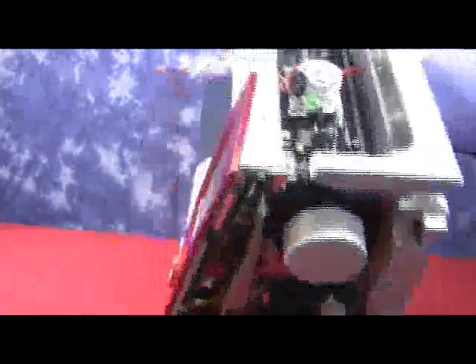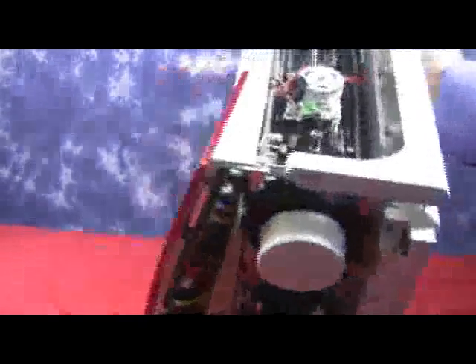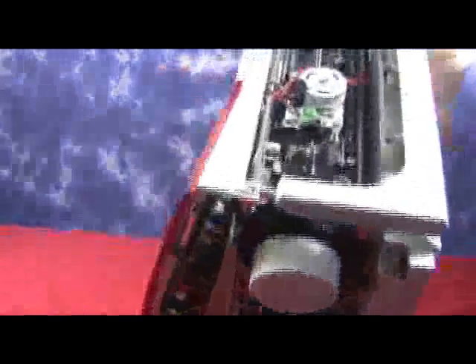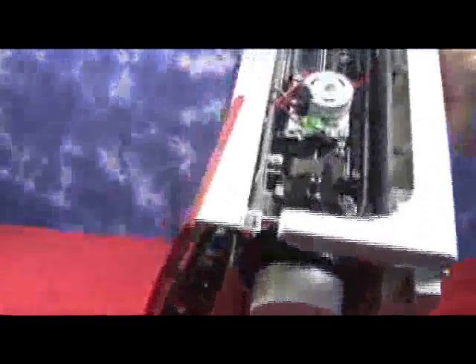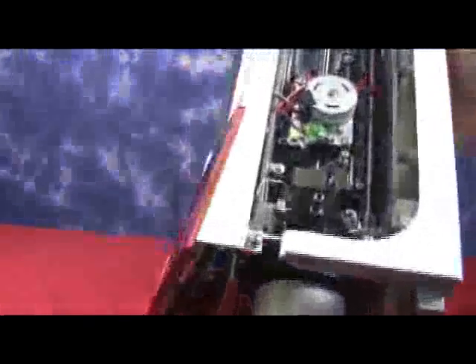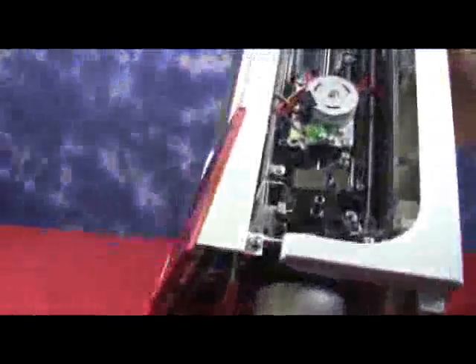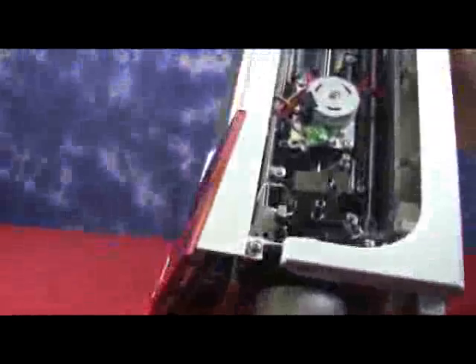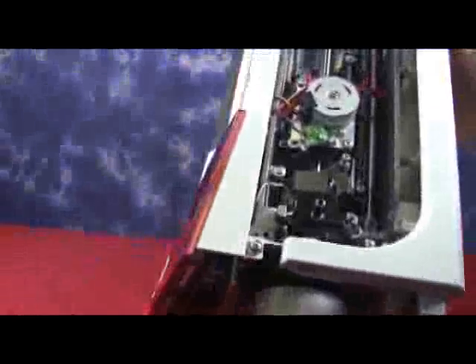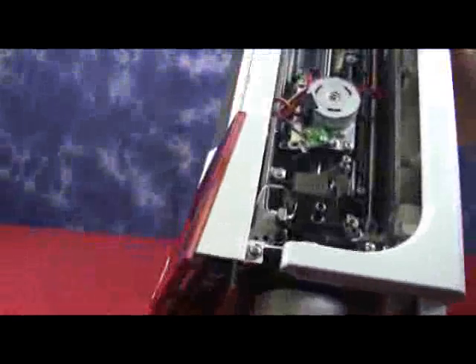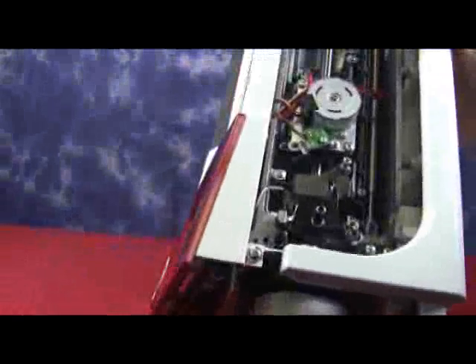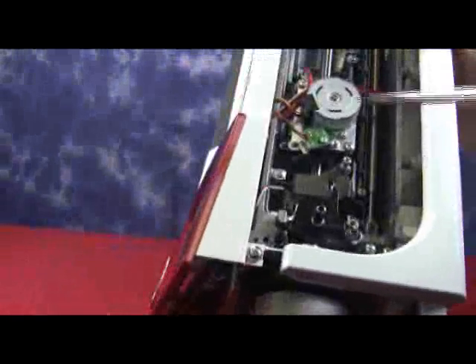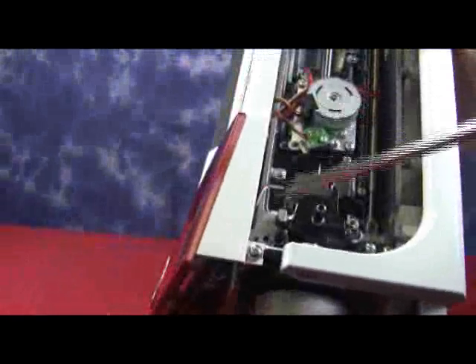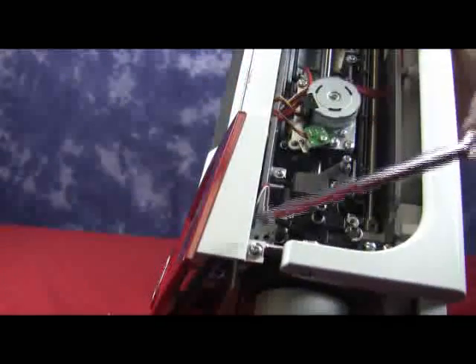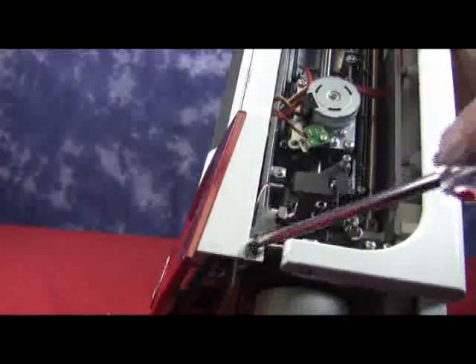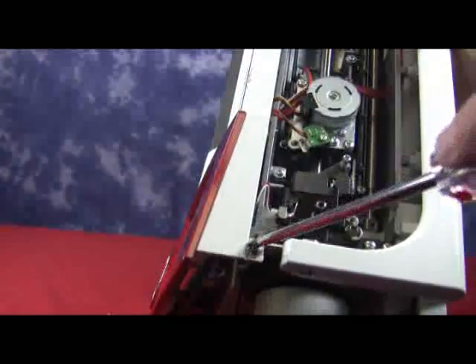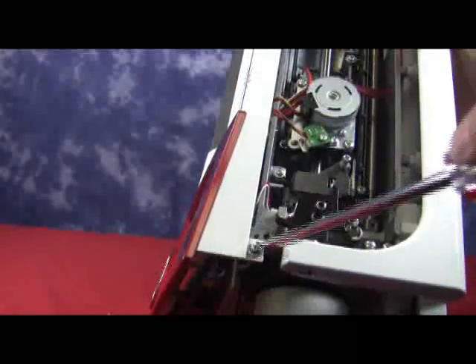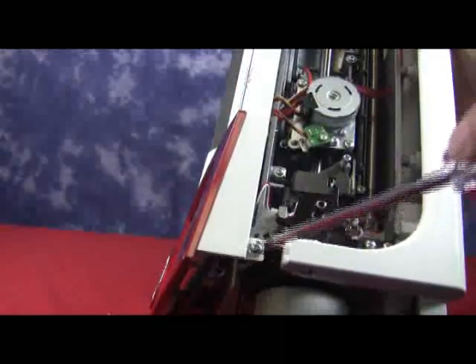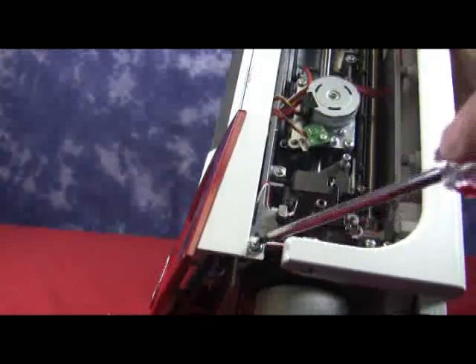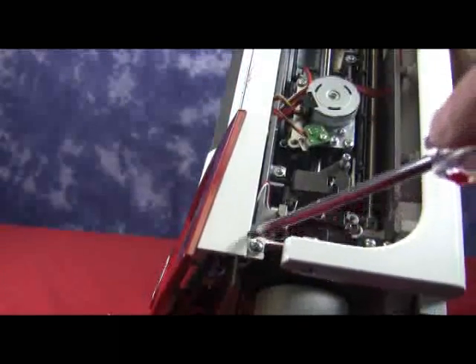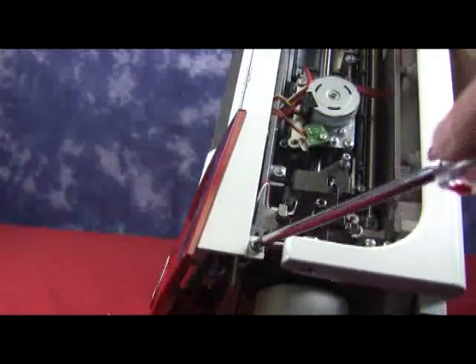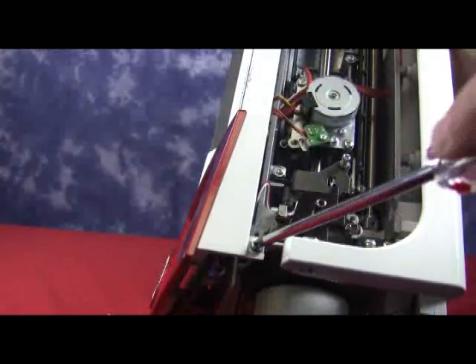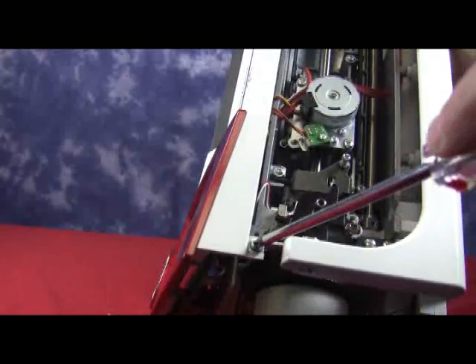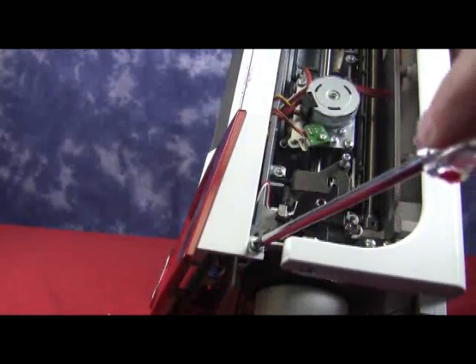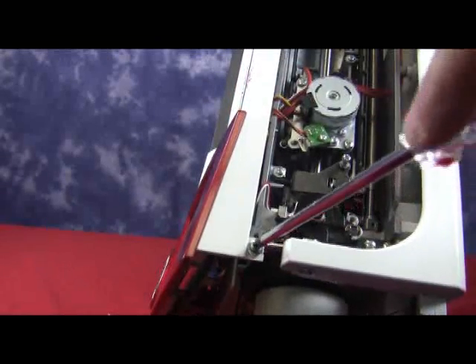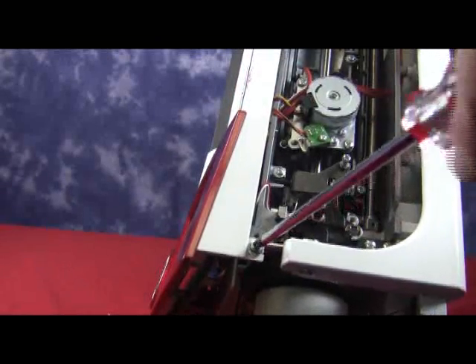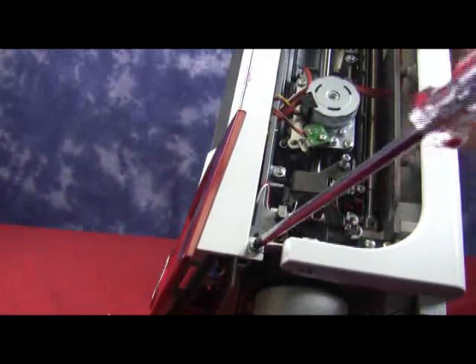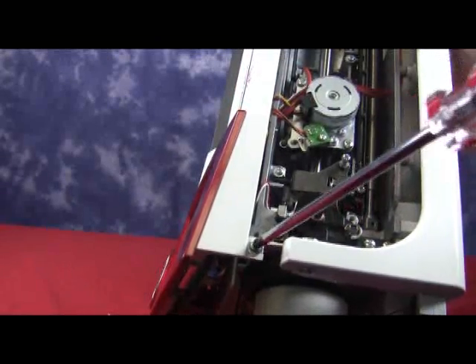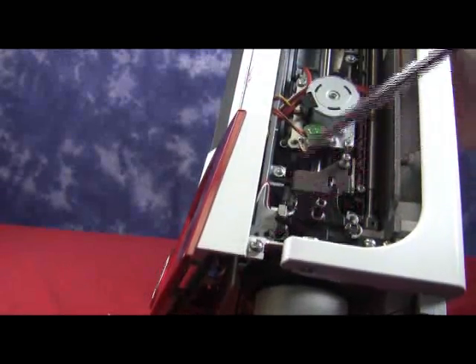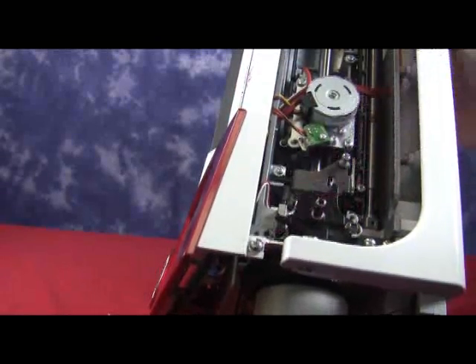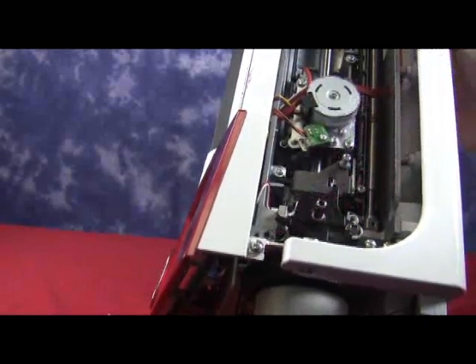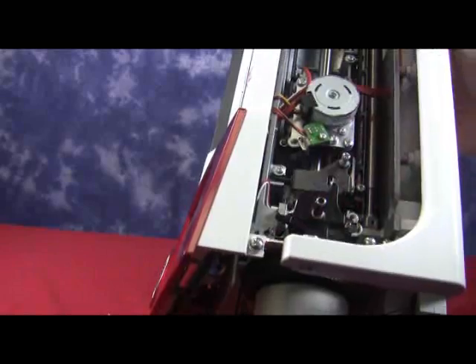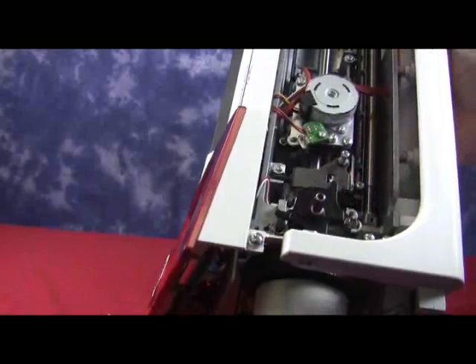Next, if we tilt the machine up, we can see that on the top of the front panel towards the rear, we have one screw that just needs to be loosened.